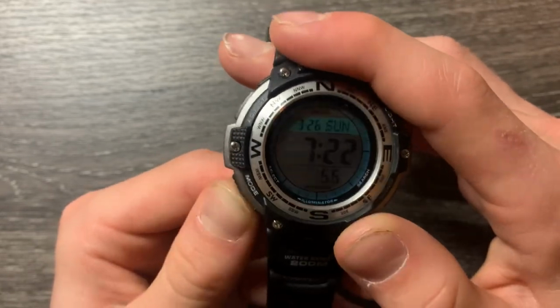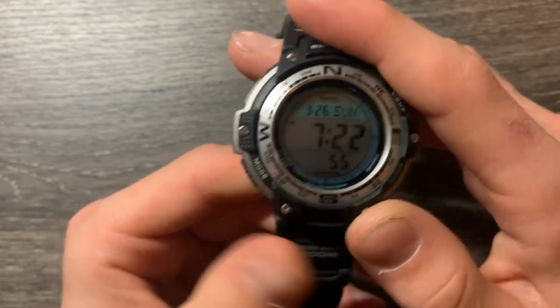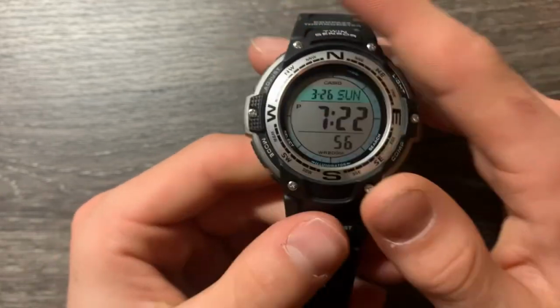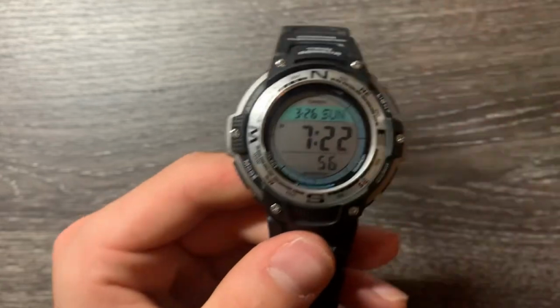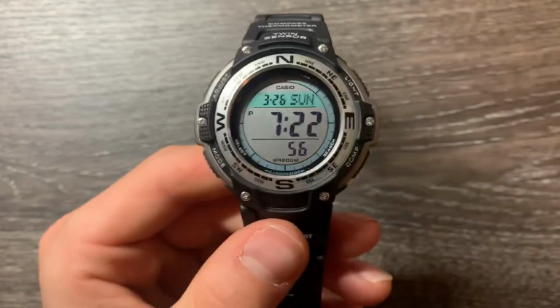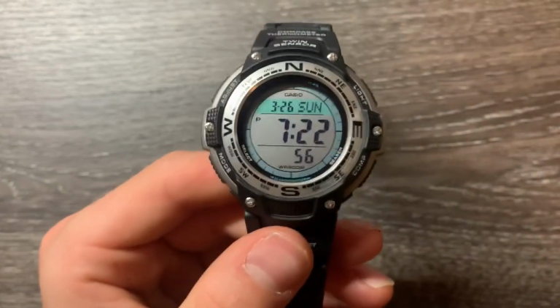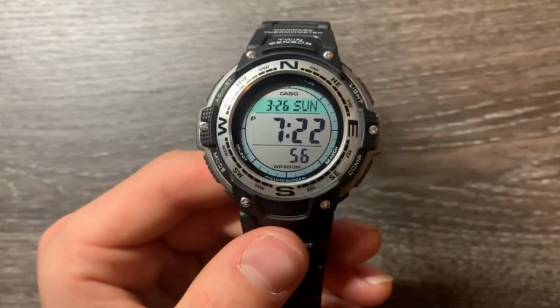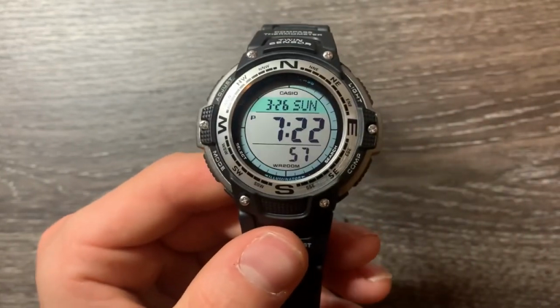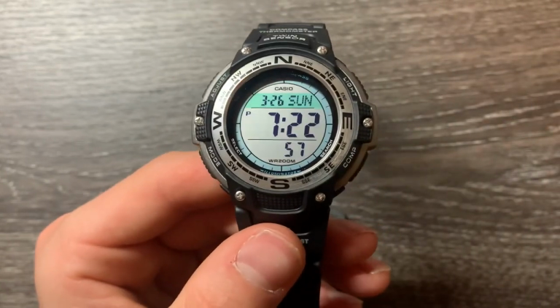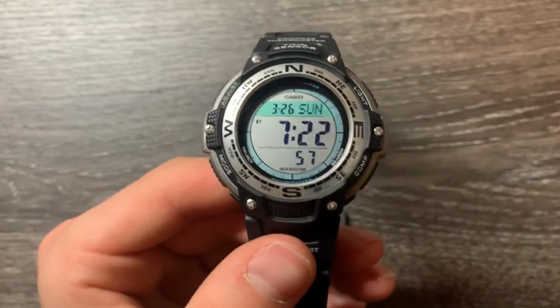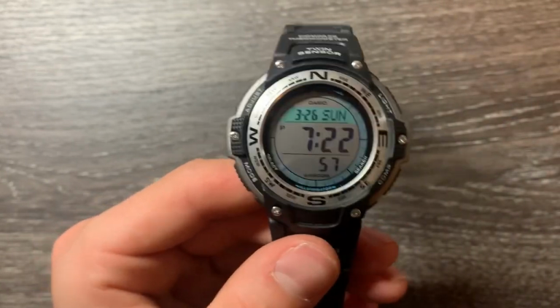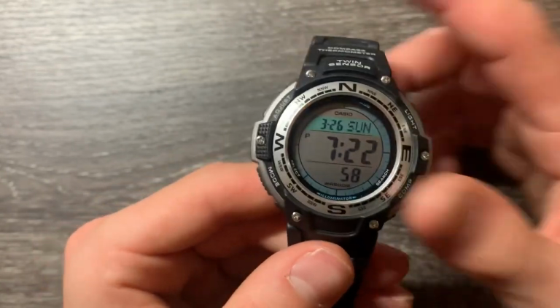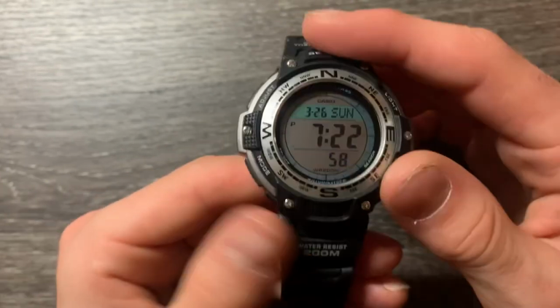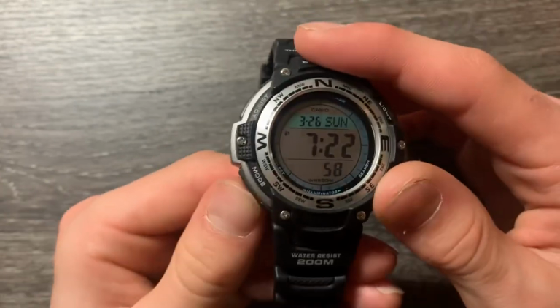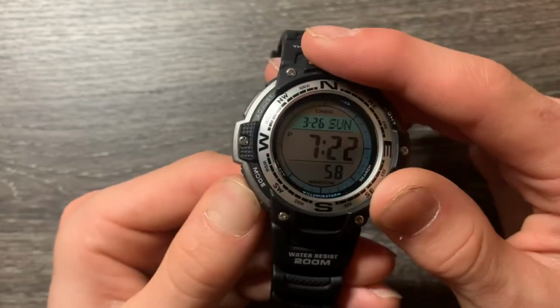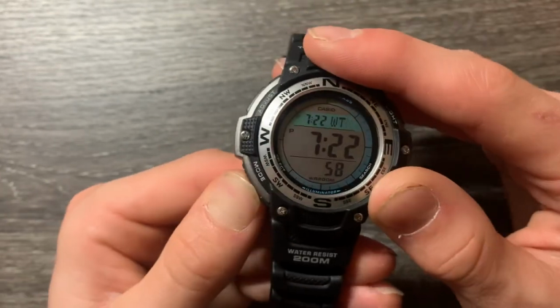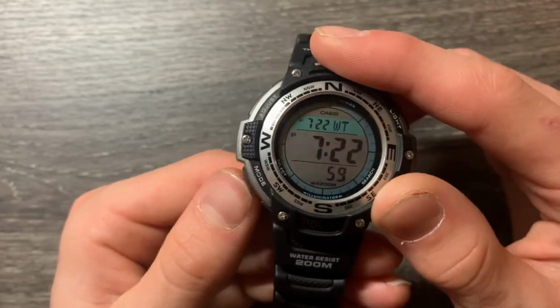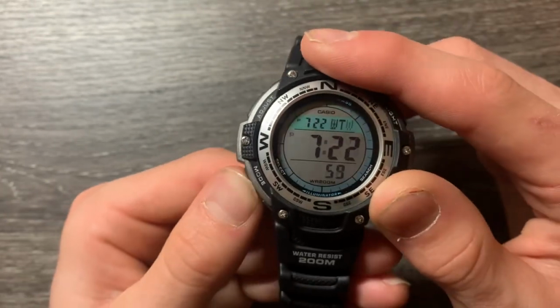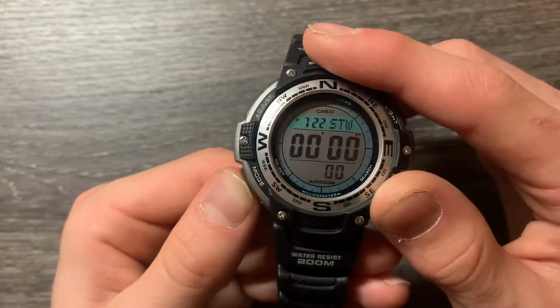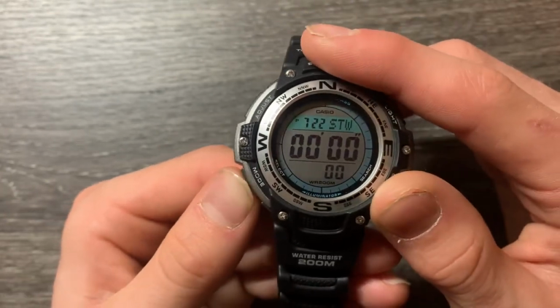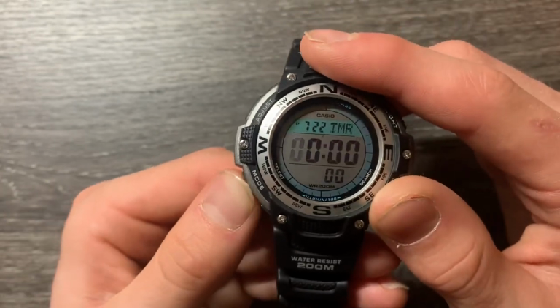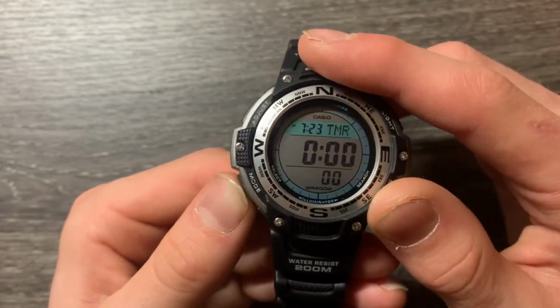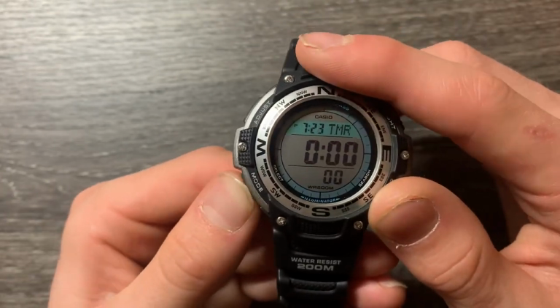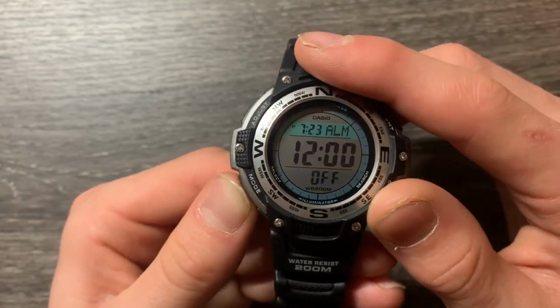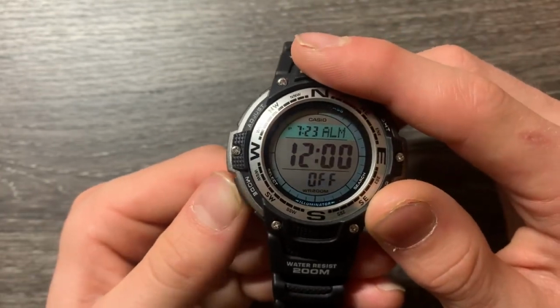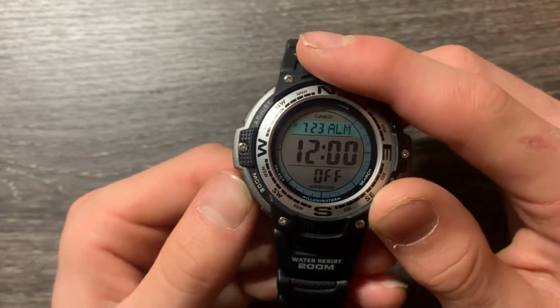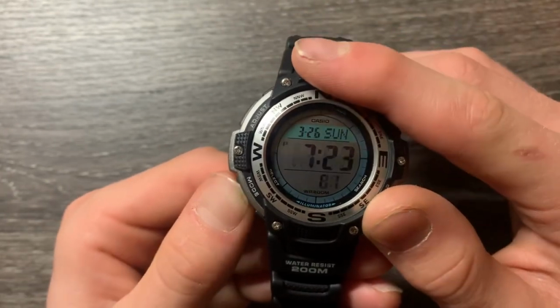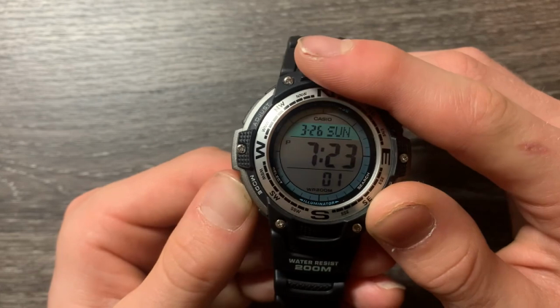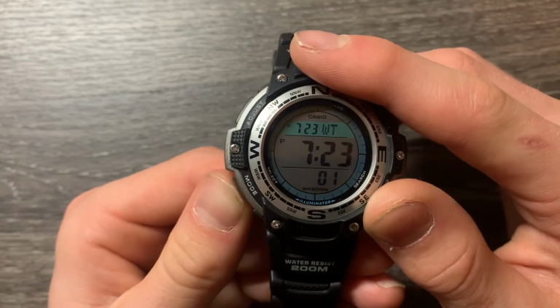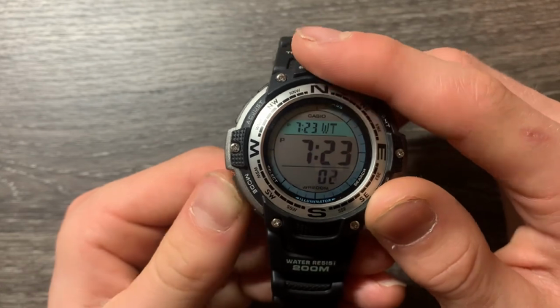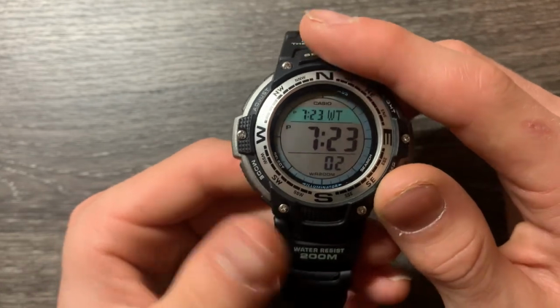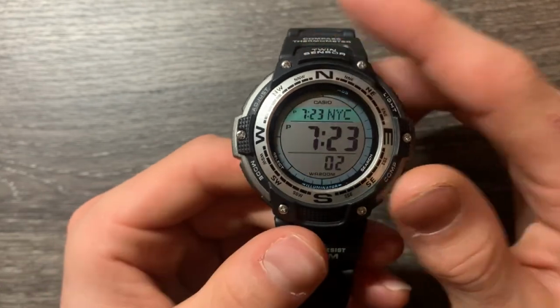So it has four alarms, a snooze, and a signal. It's got the world time, stopwatch, timer — everything.